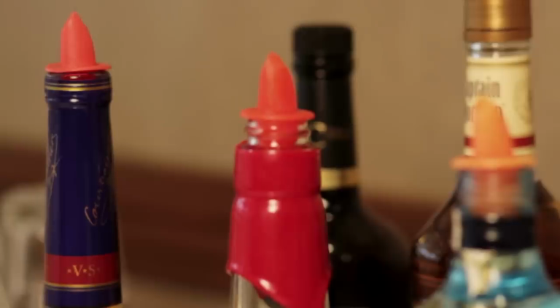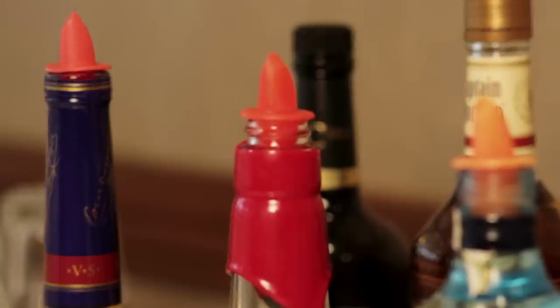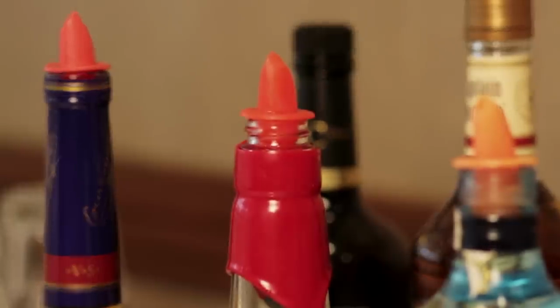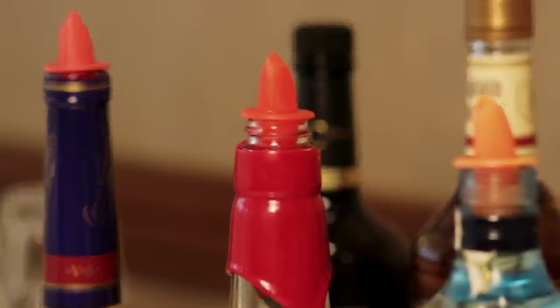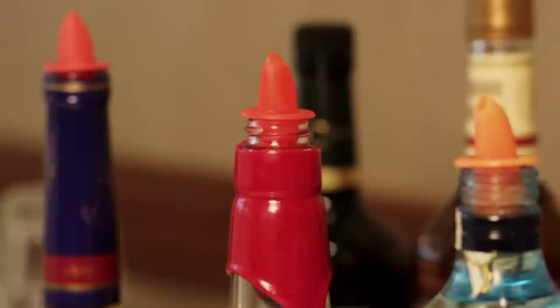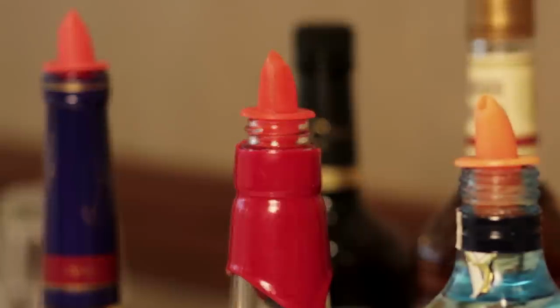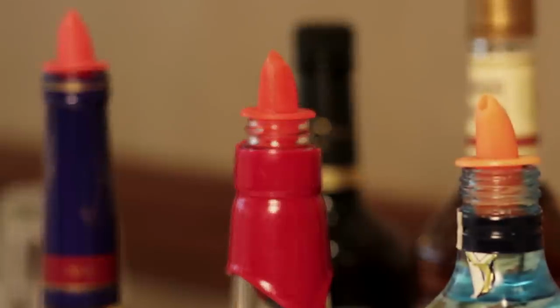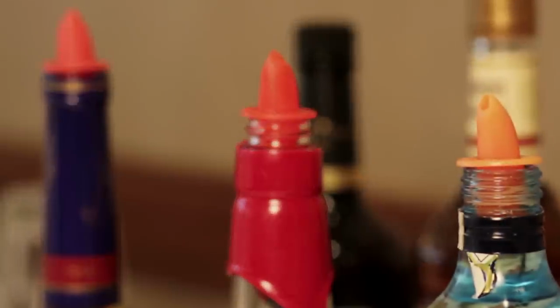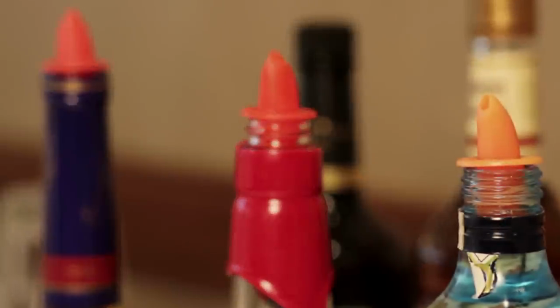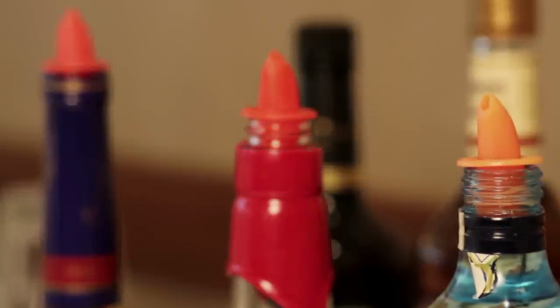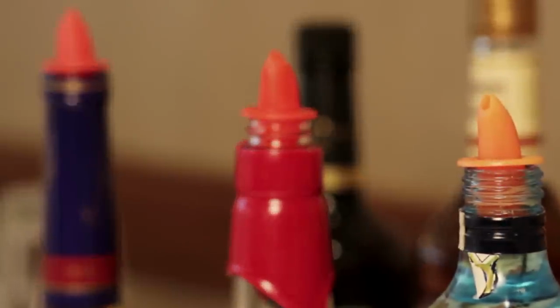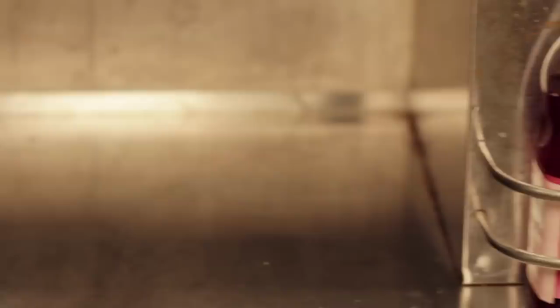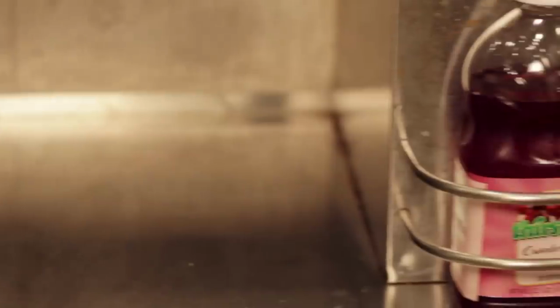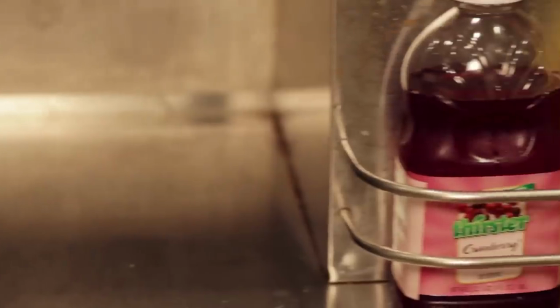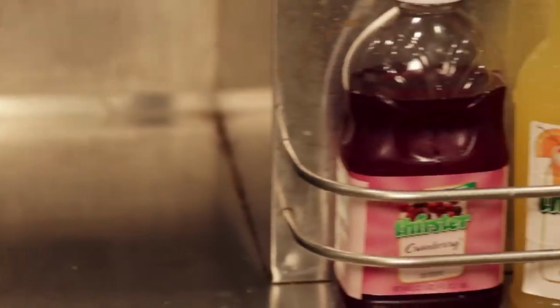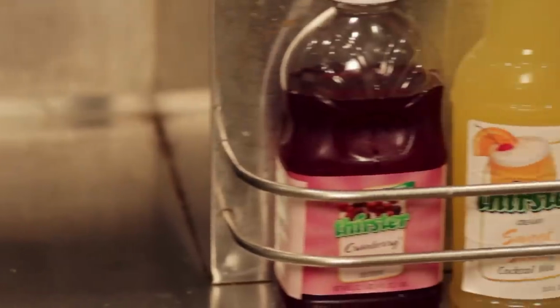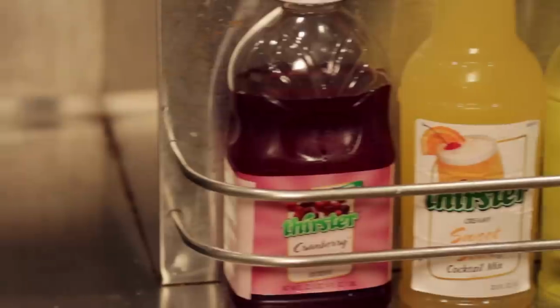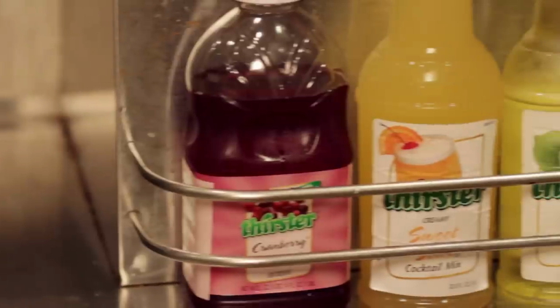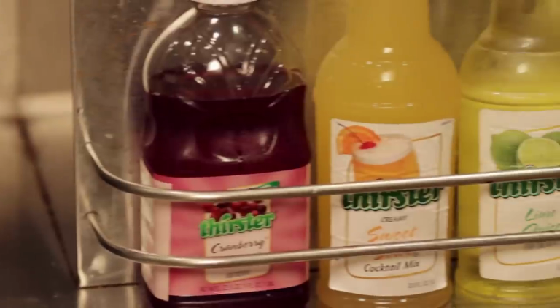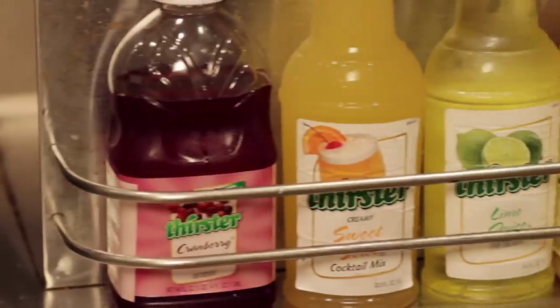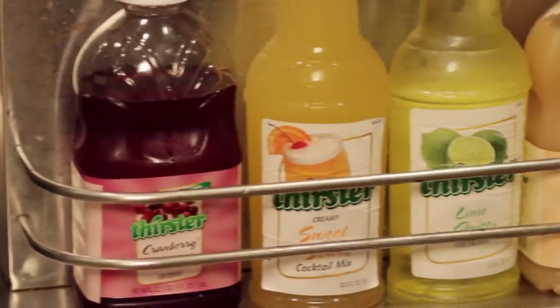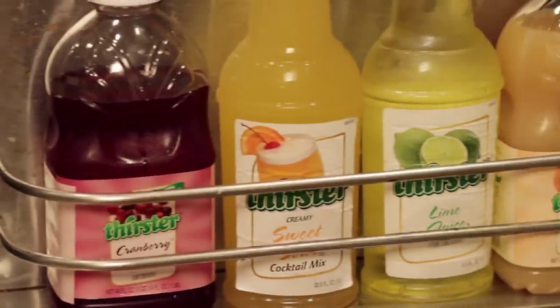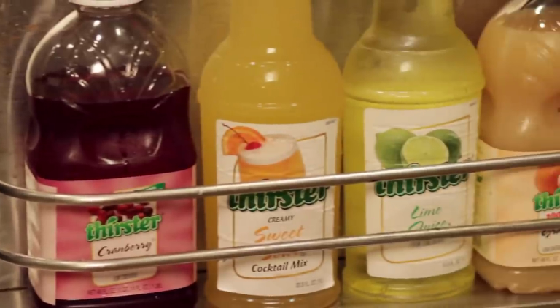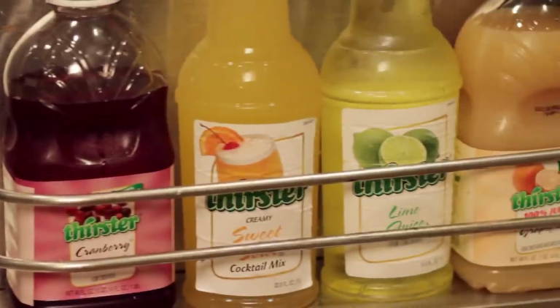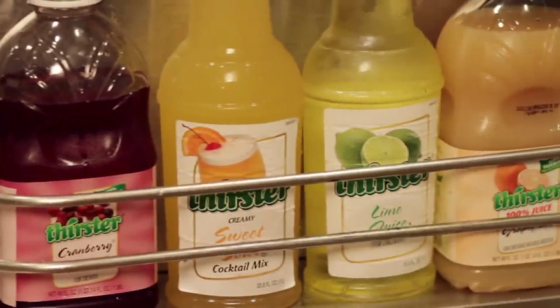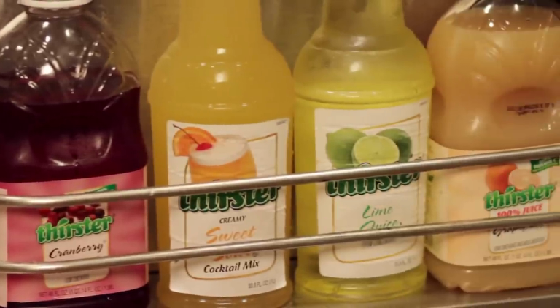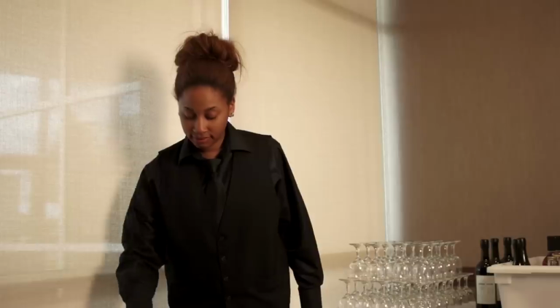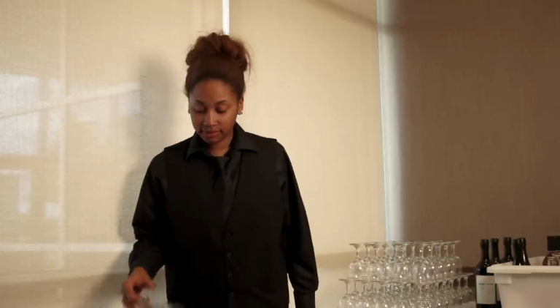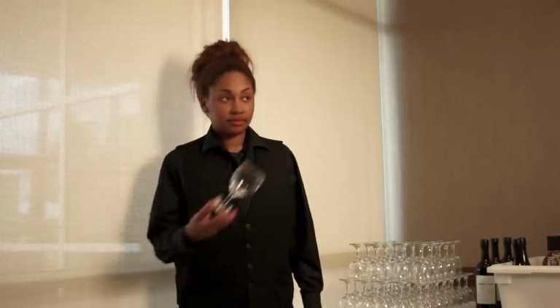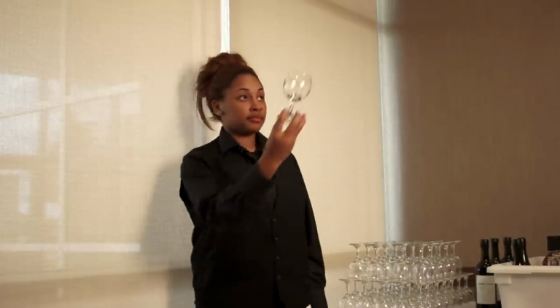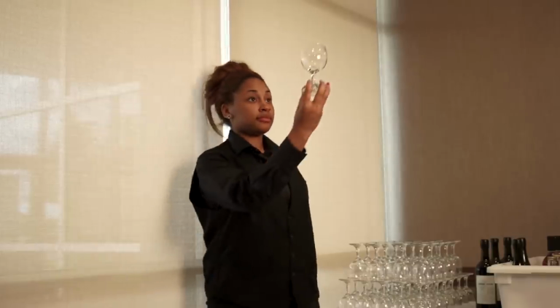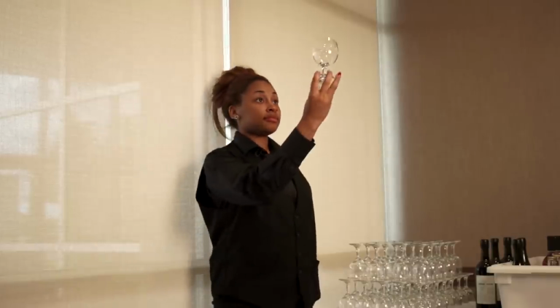Make sure you have speed pours ready for service. Mixers should be stored under the bar top for easy access. Next is glassware setup.